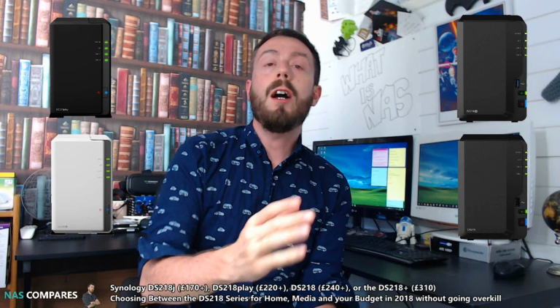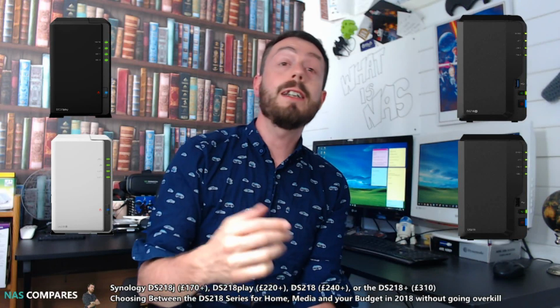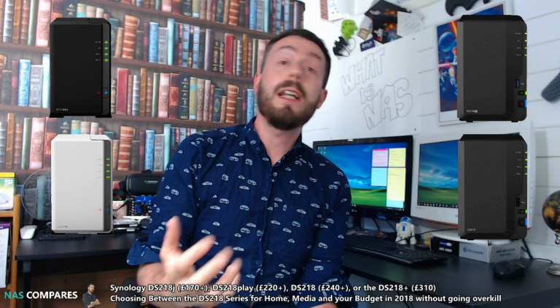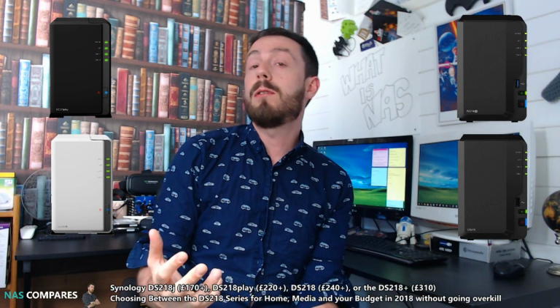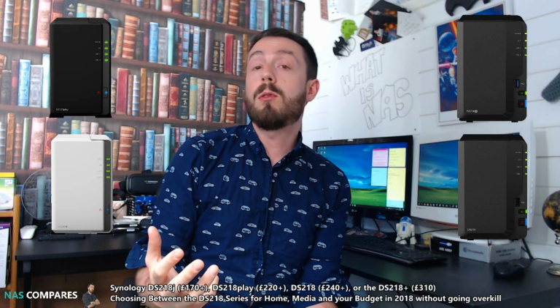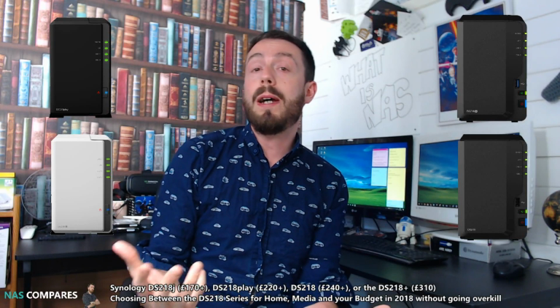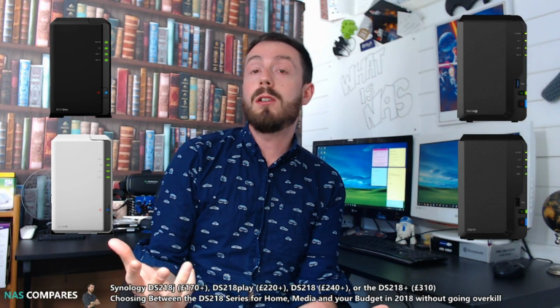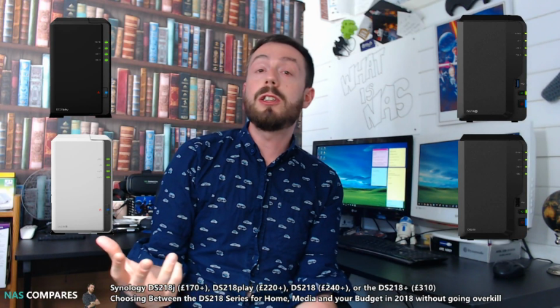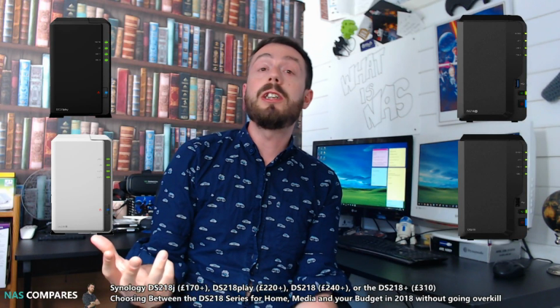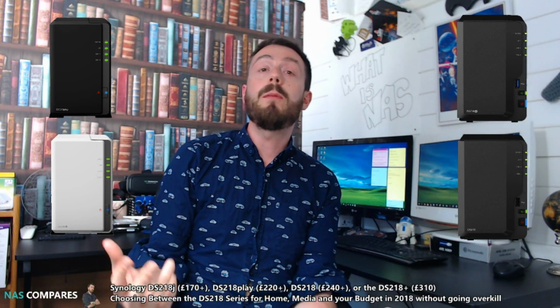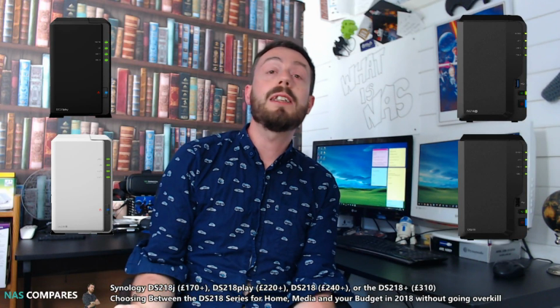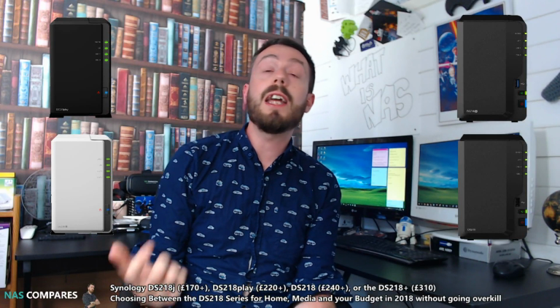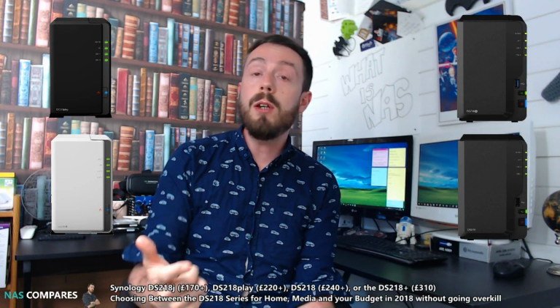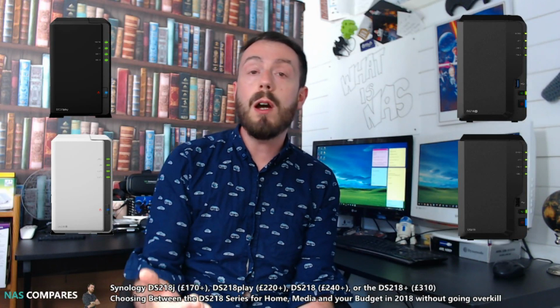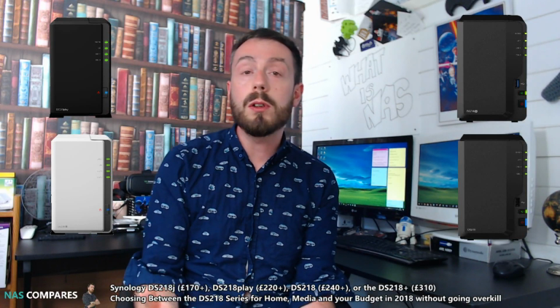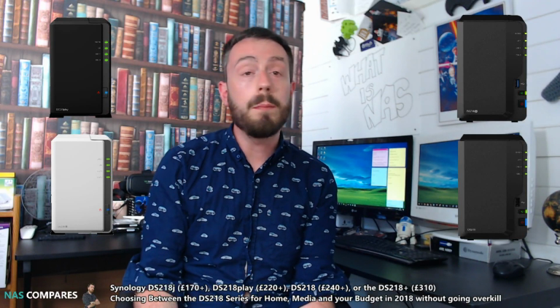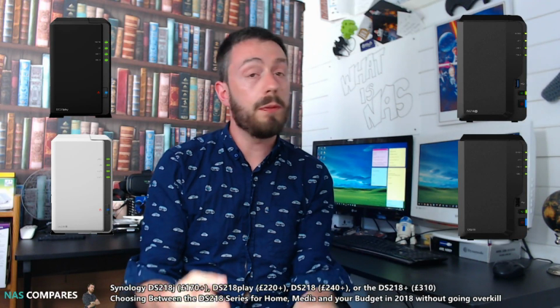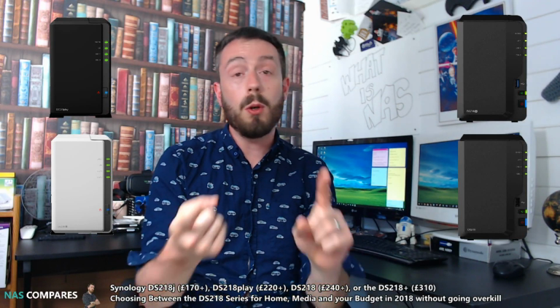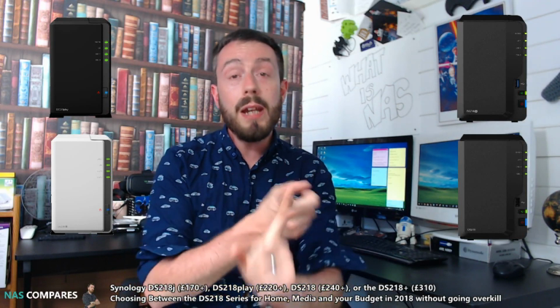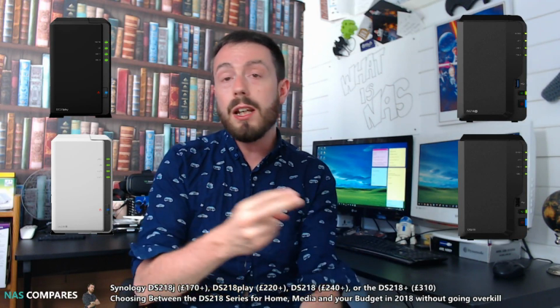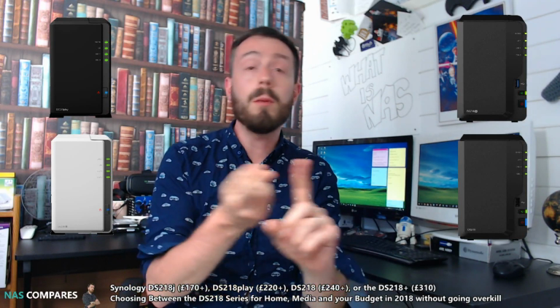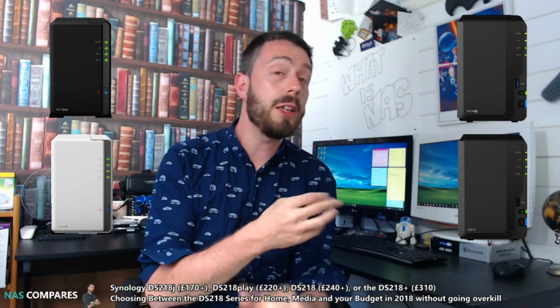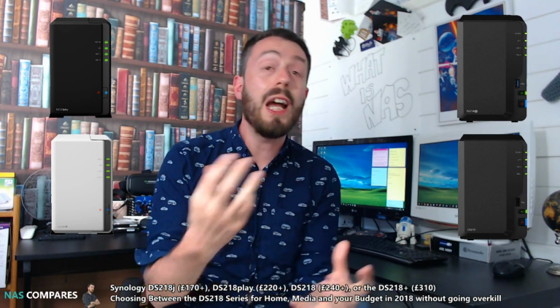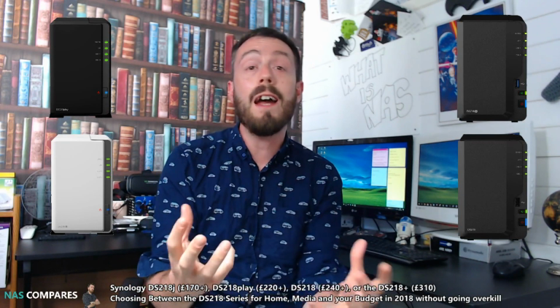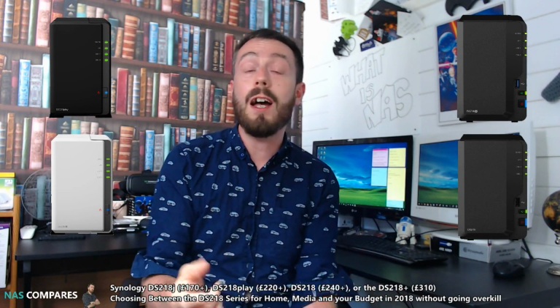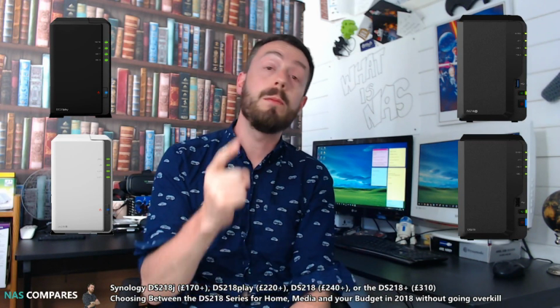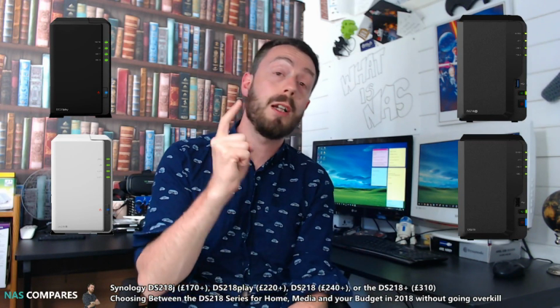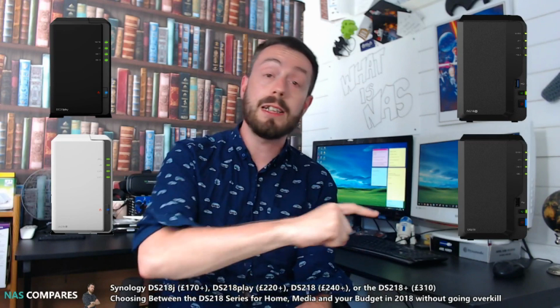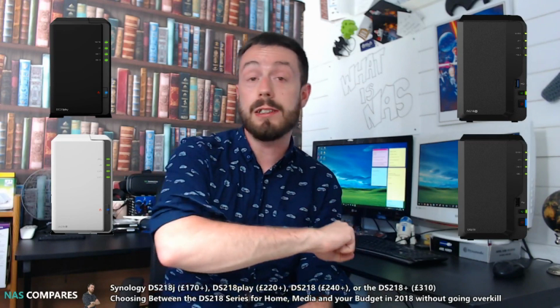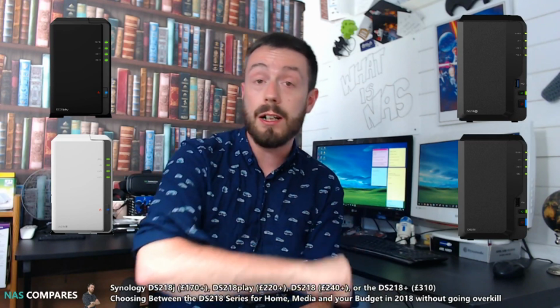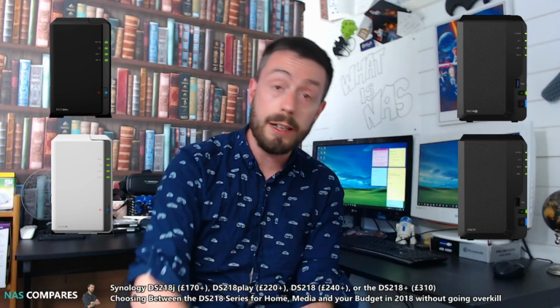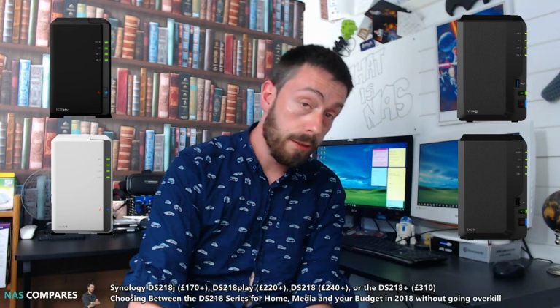Hi guys, today I'm going to talk about Synology 2-Bay NAS devices and let you know what's the best for your media, your budget and the home. So let's get started.